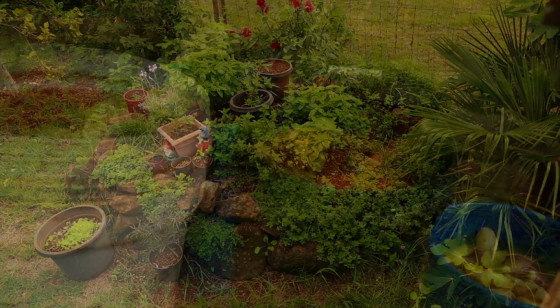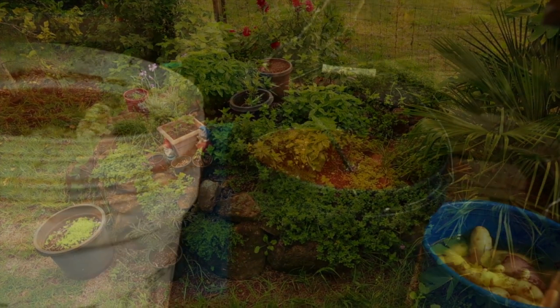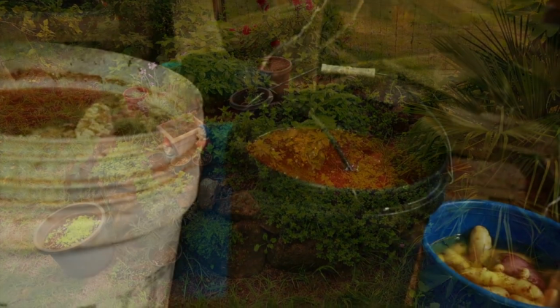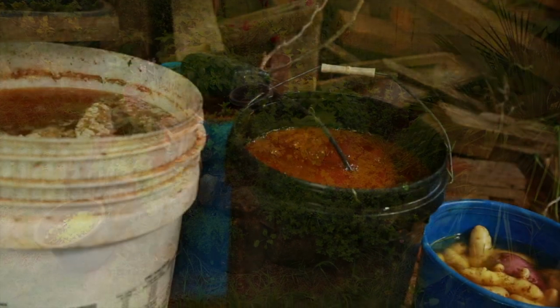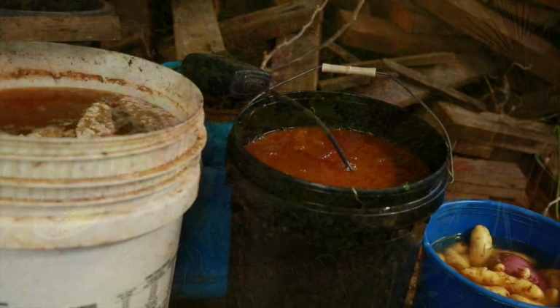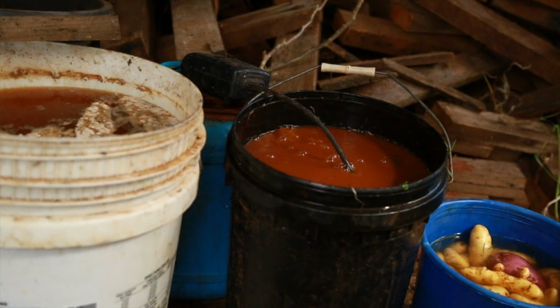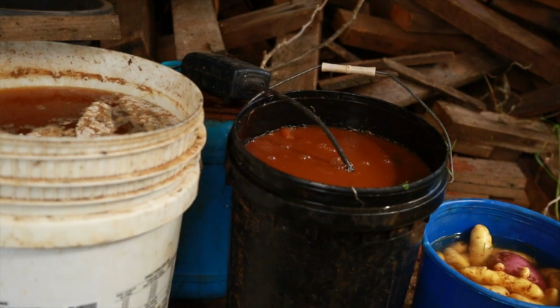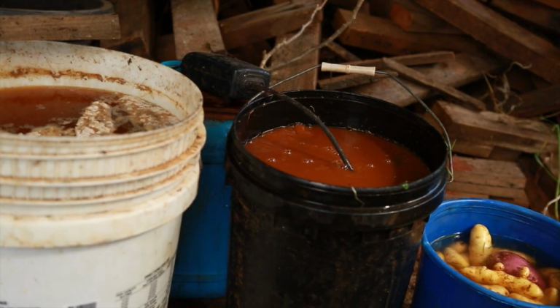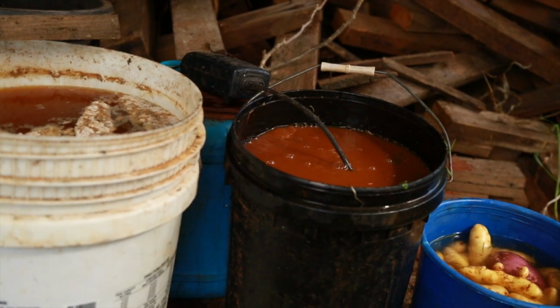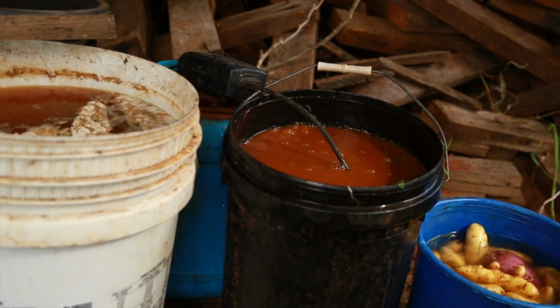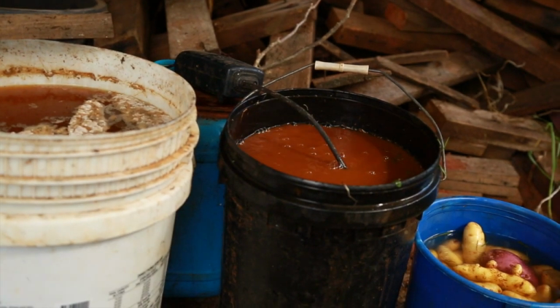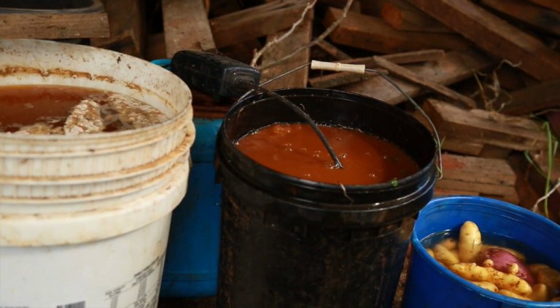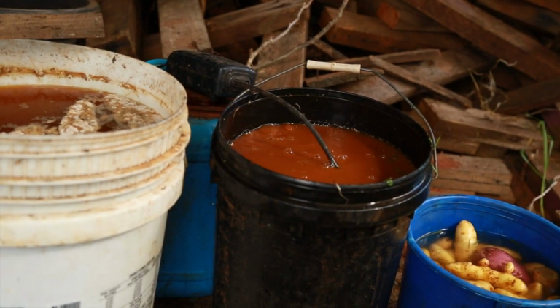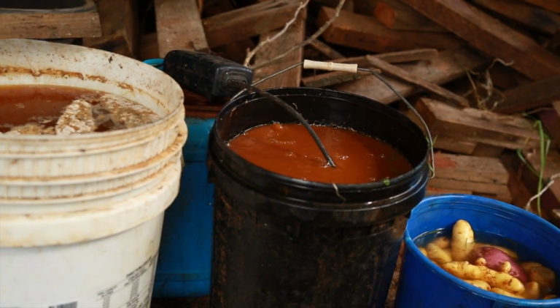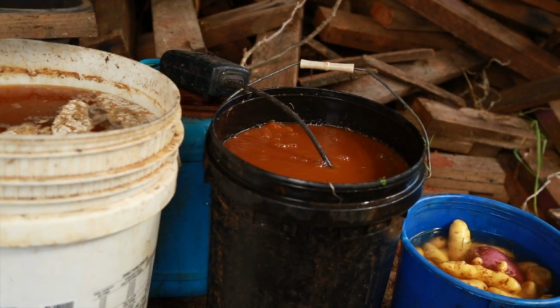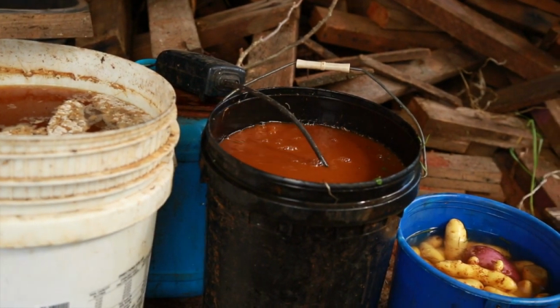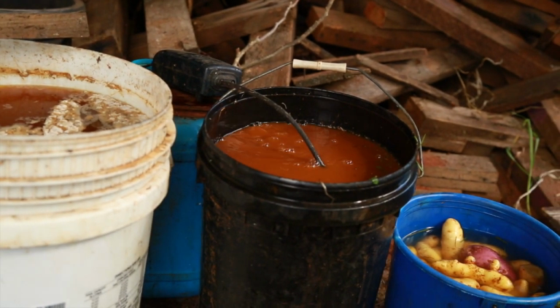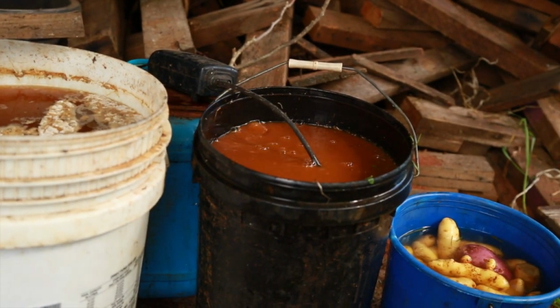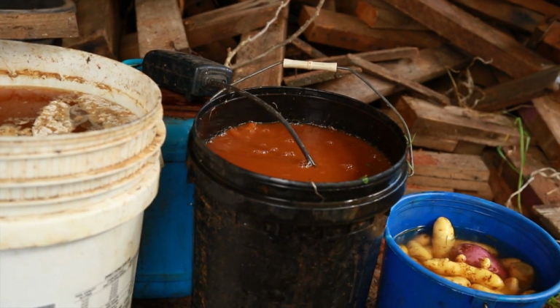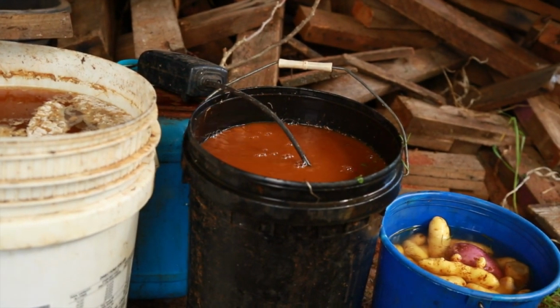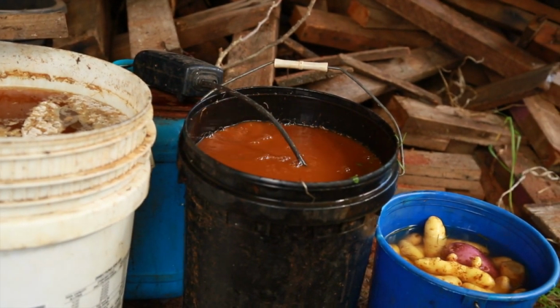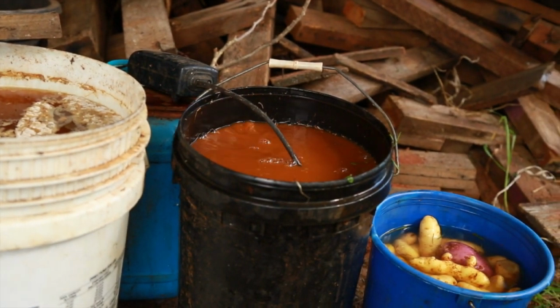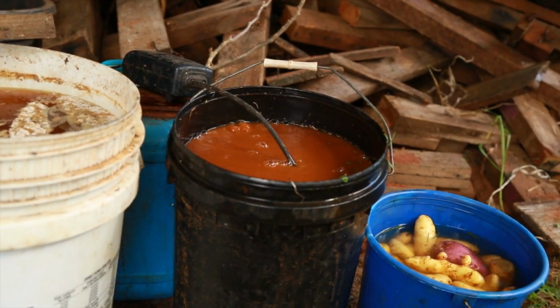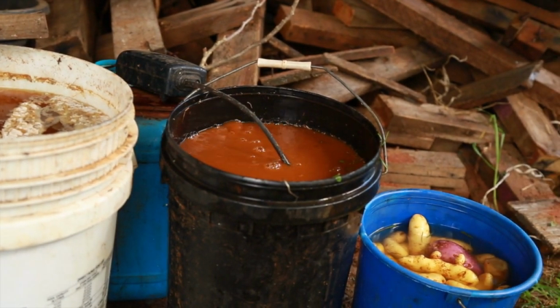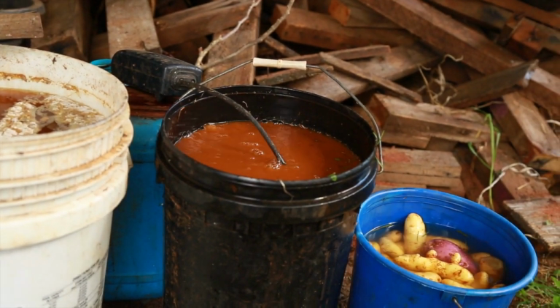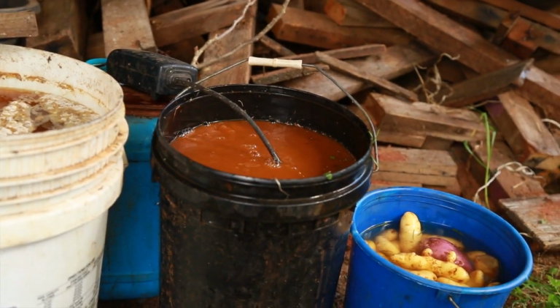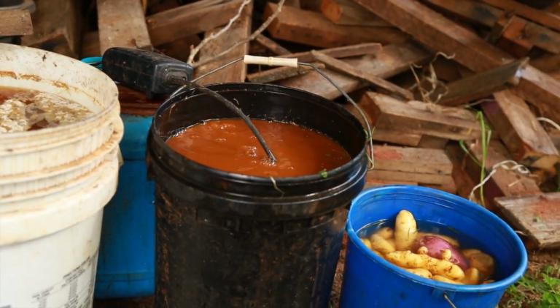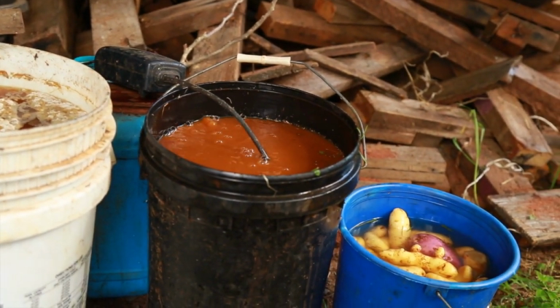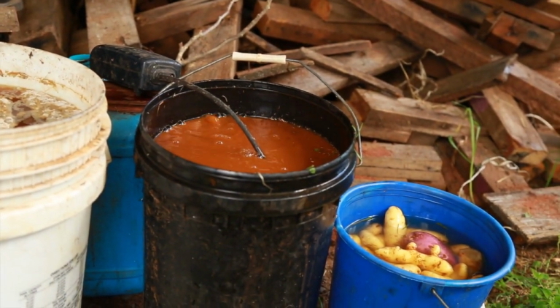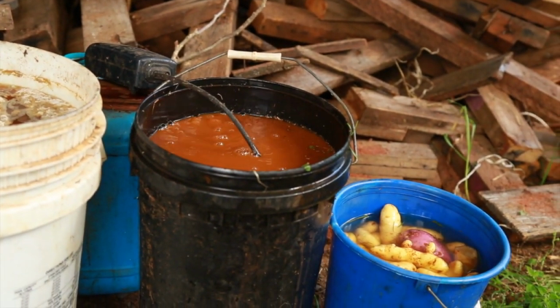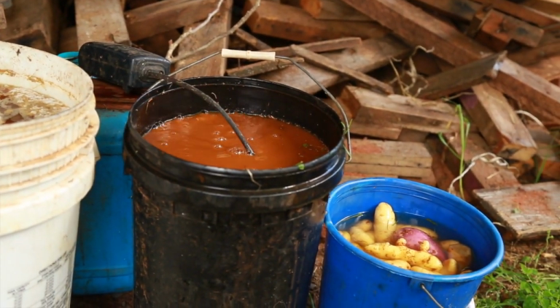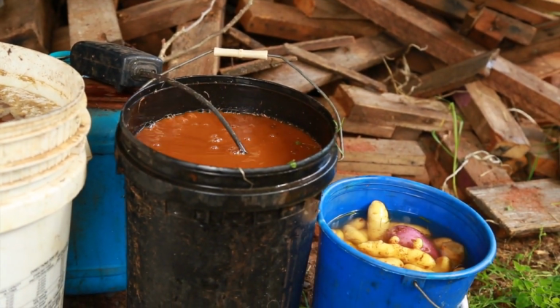This is the fungi just bubbling away happily, multiplying.